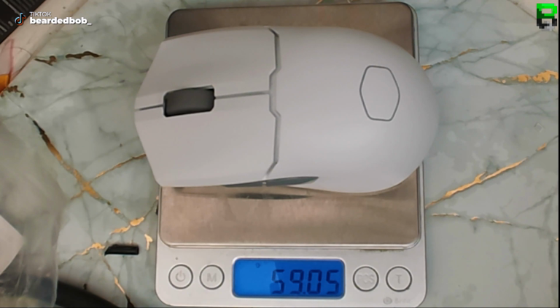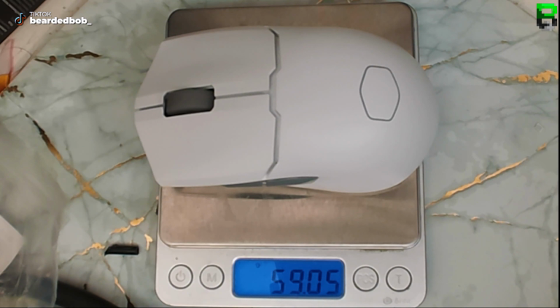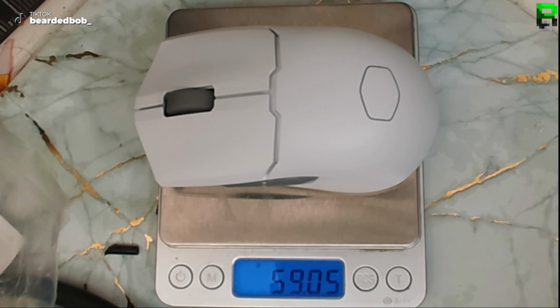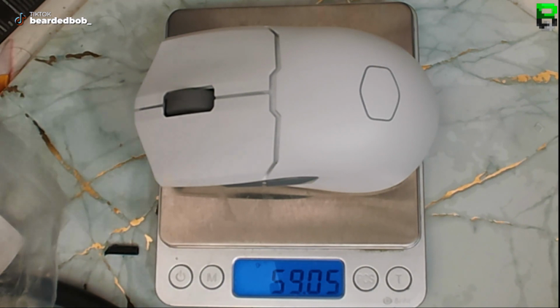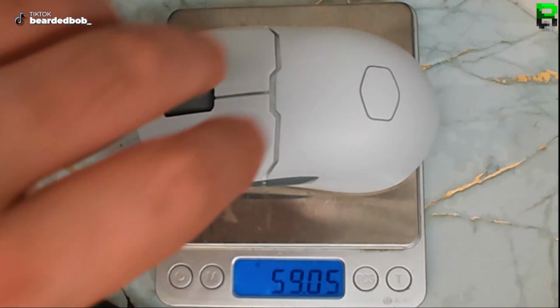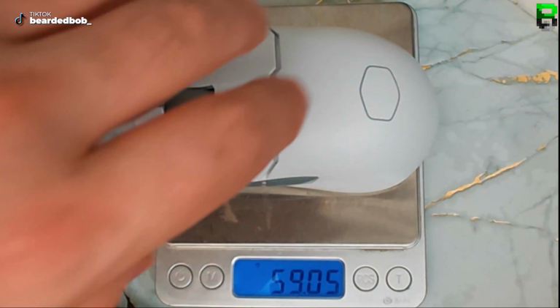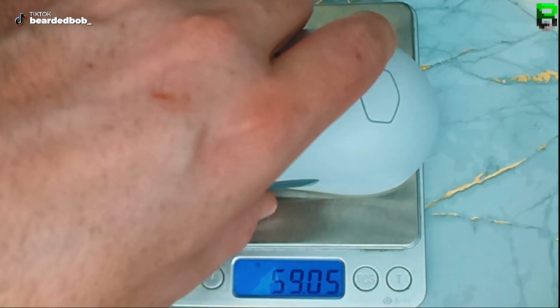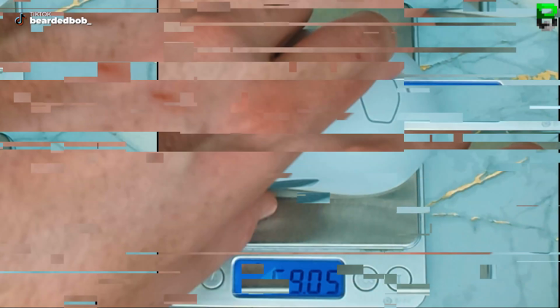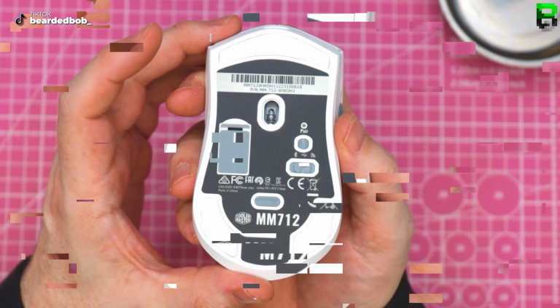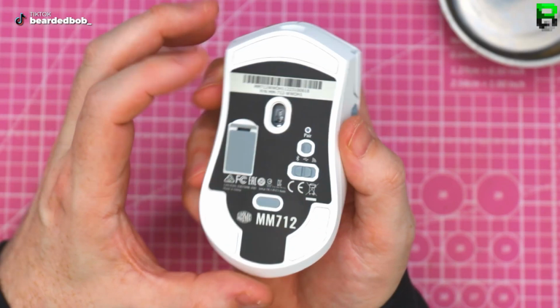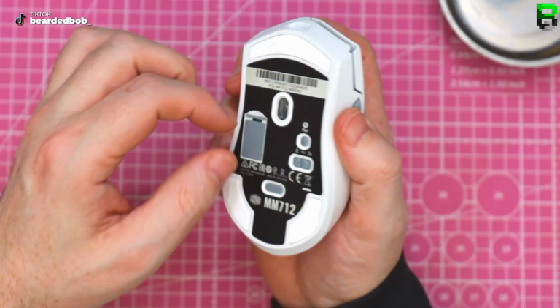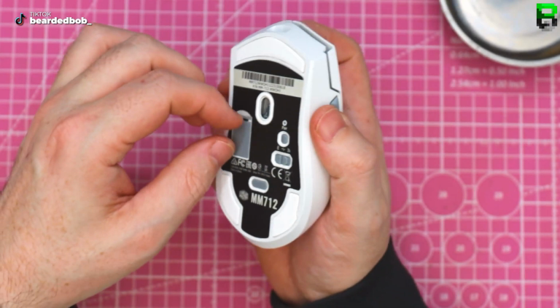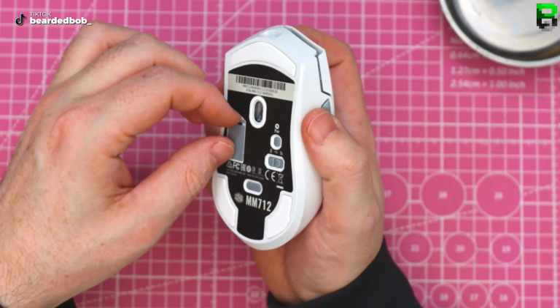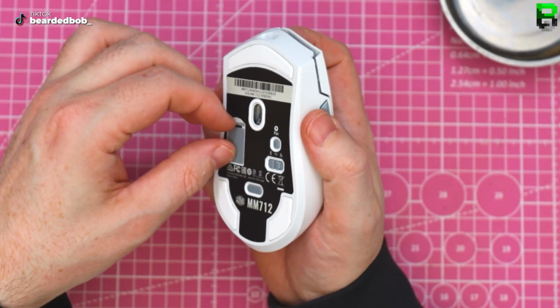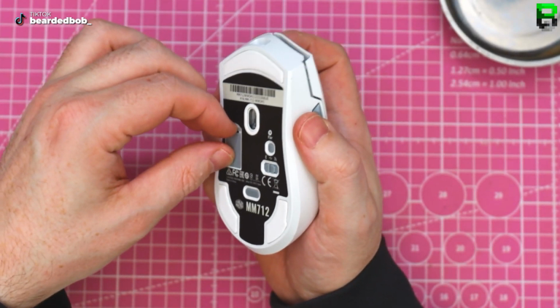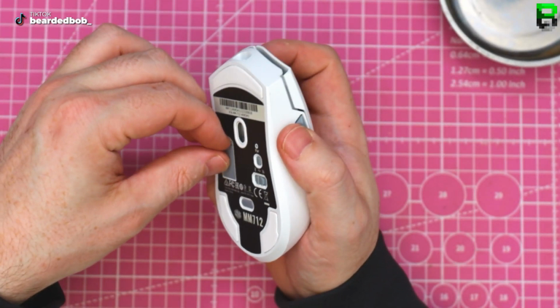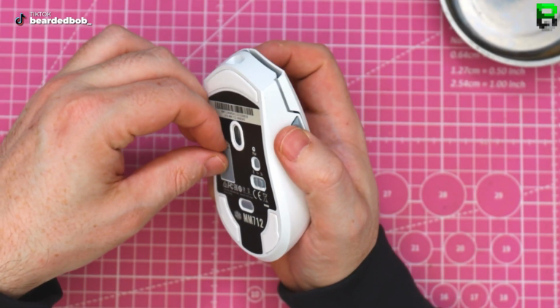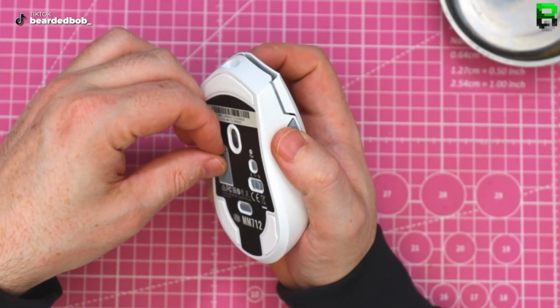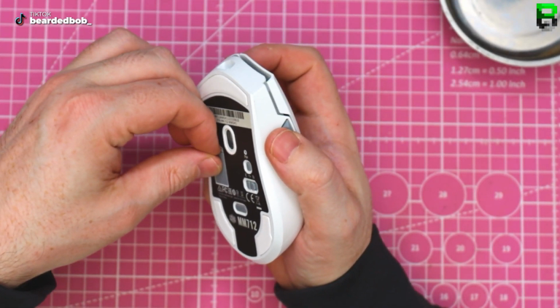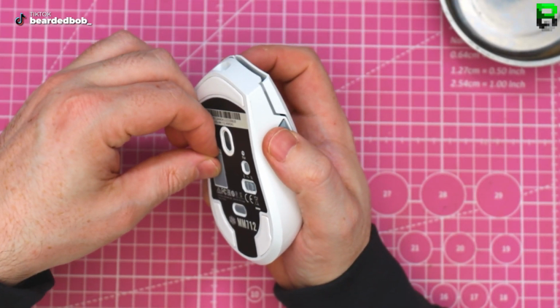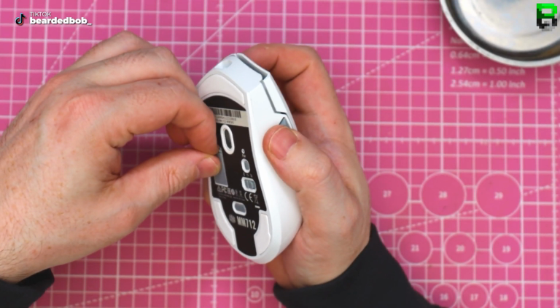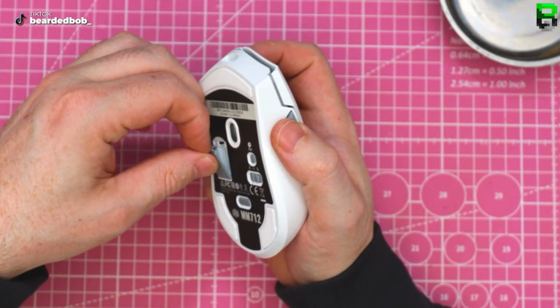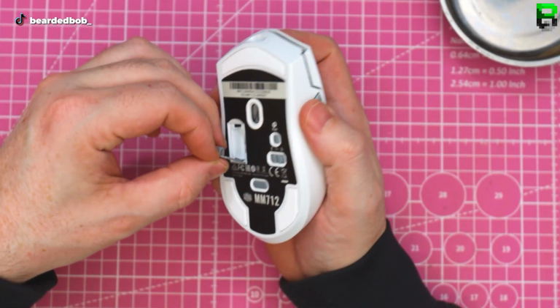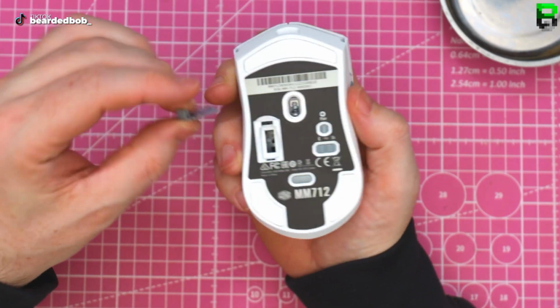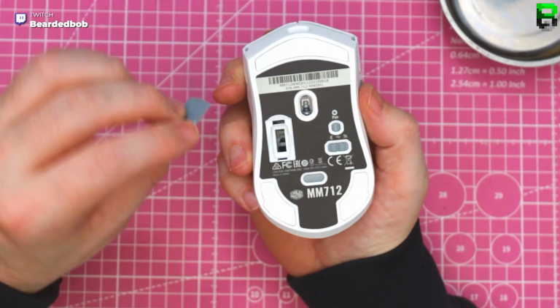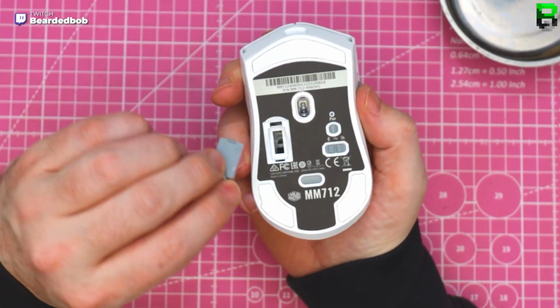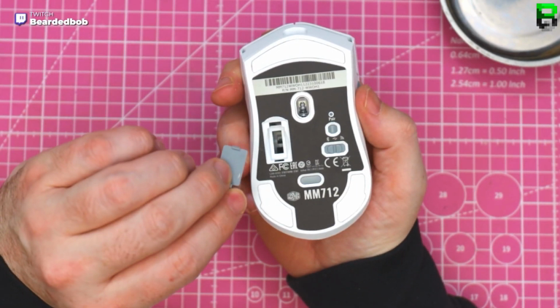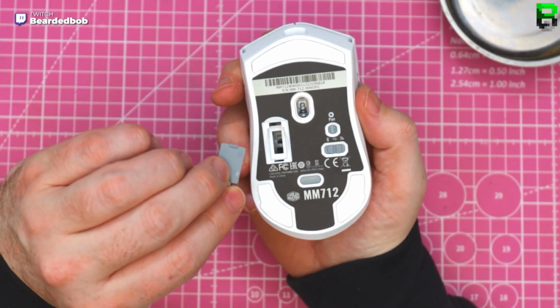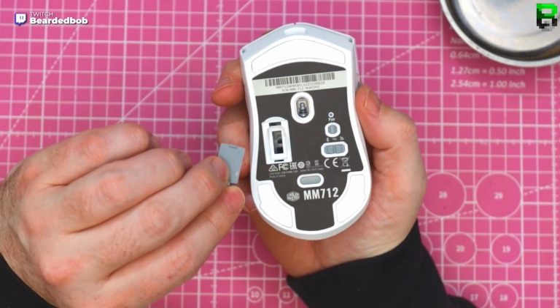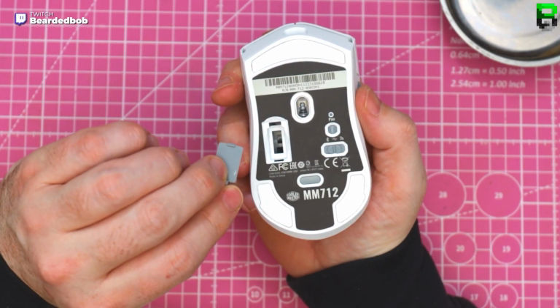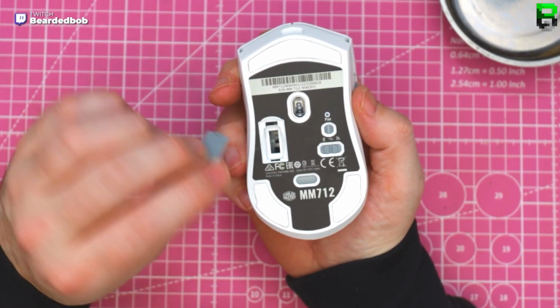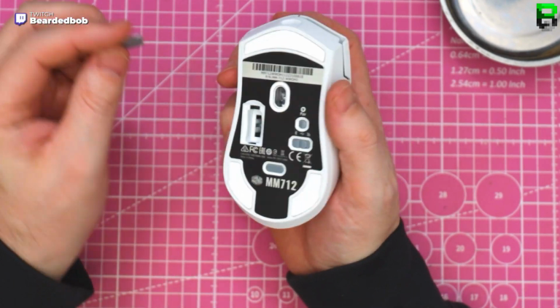59 grams — nice. So we've got a USB holder for it, it's holding.